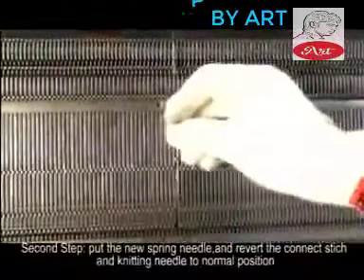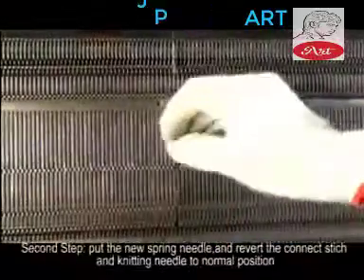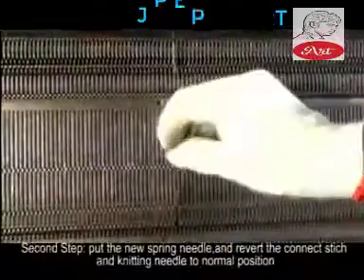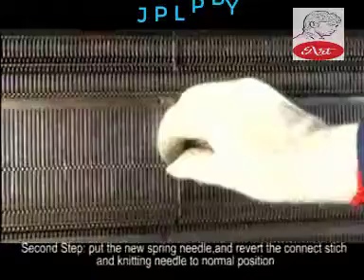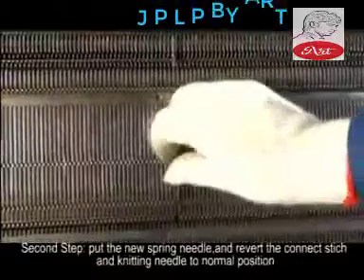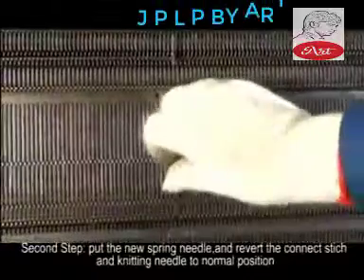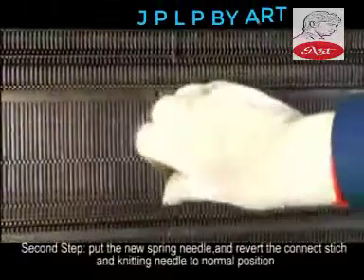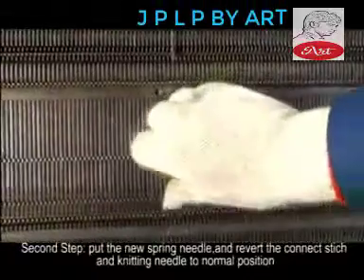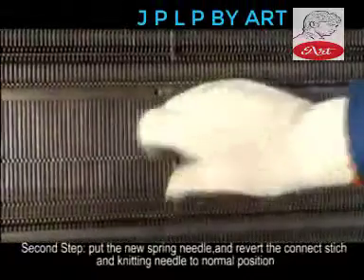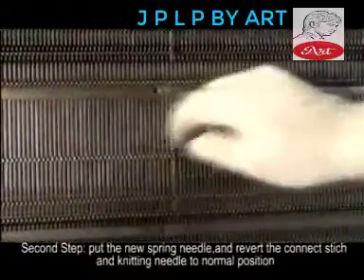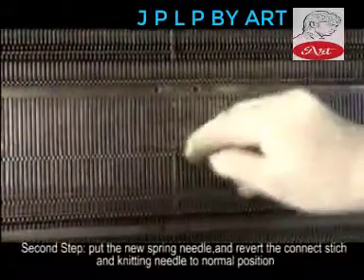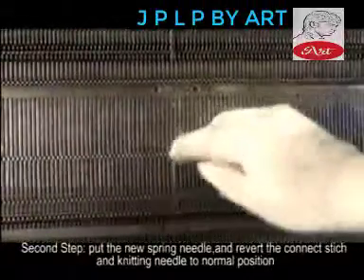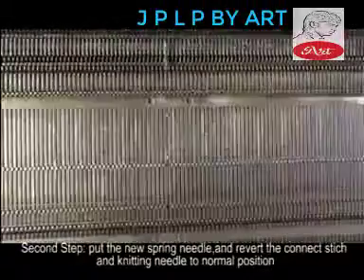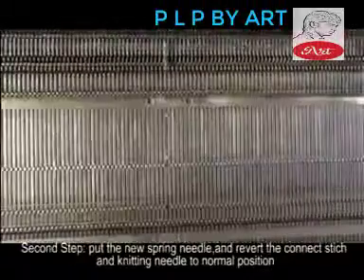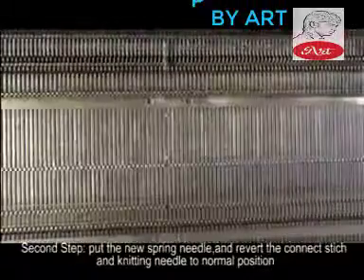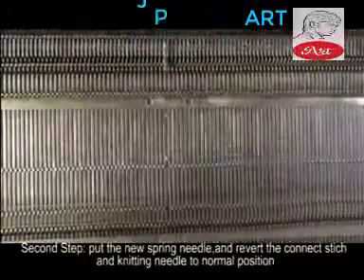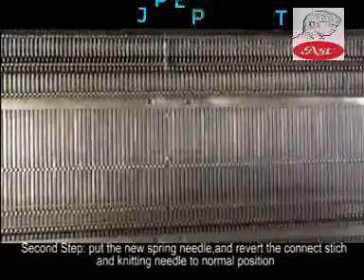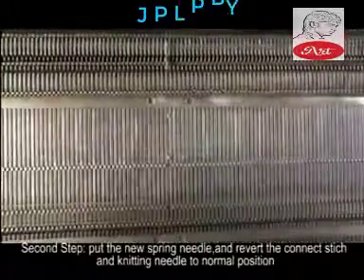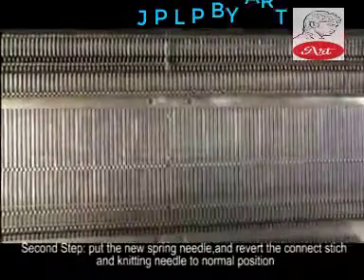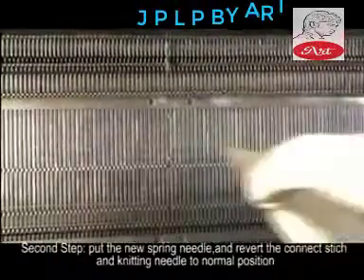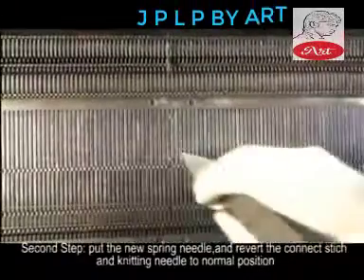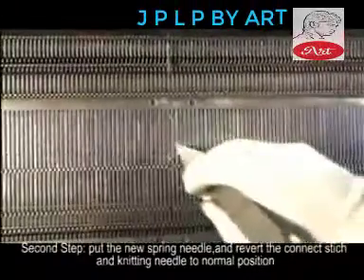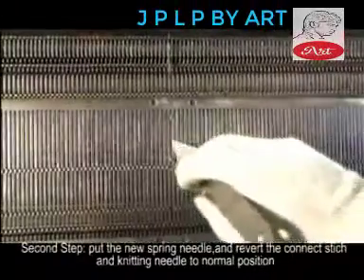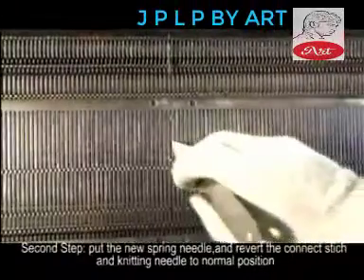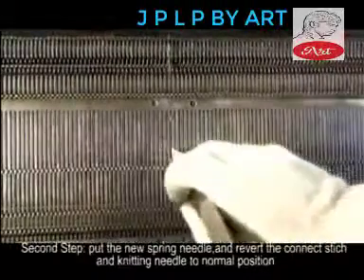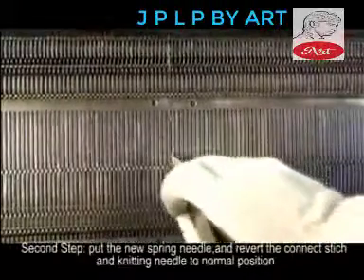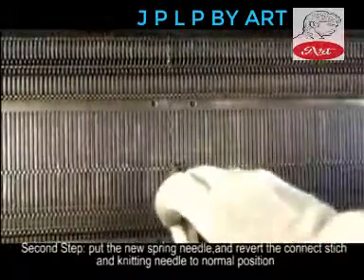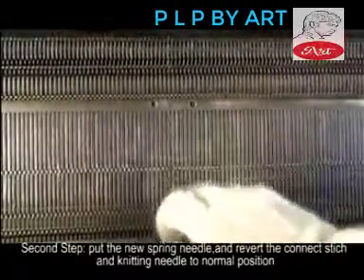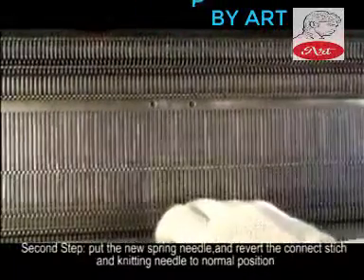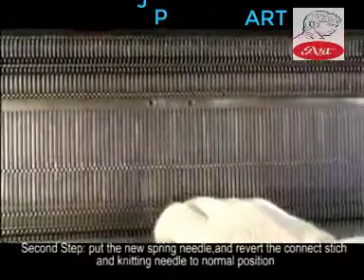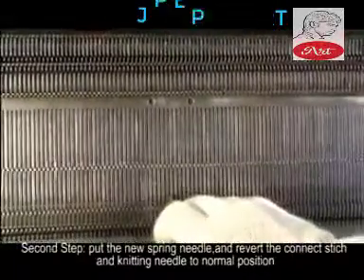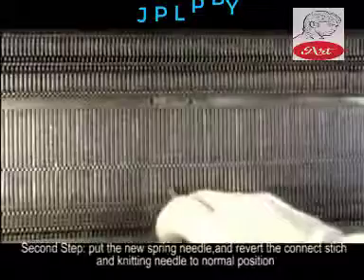Step 2: Put the new spring needle in and revert the connected stitch and knitting needle to normal position.